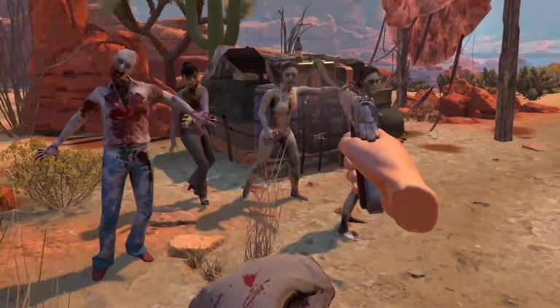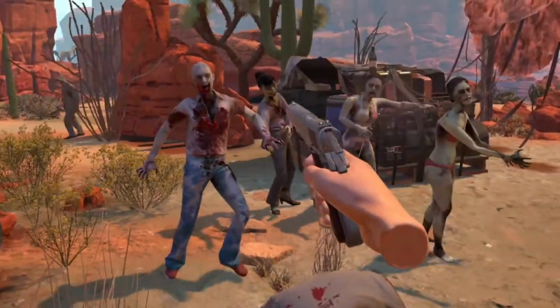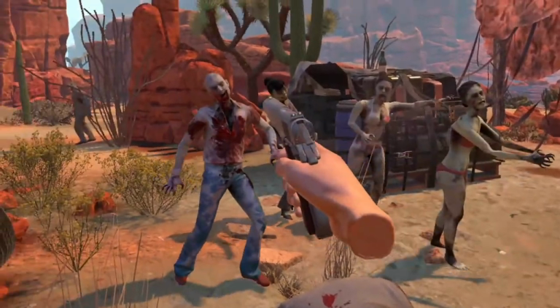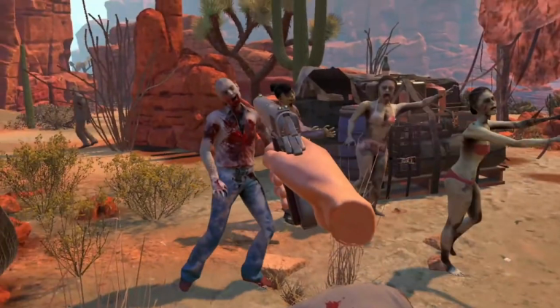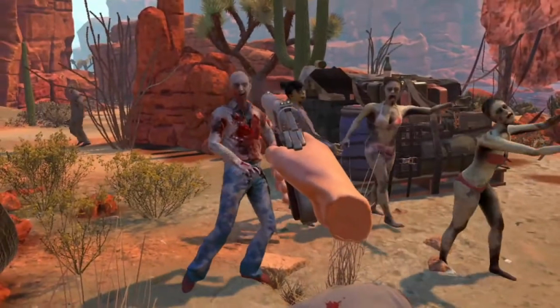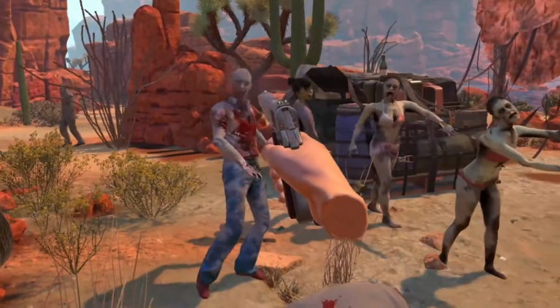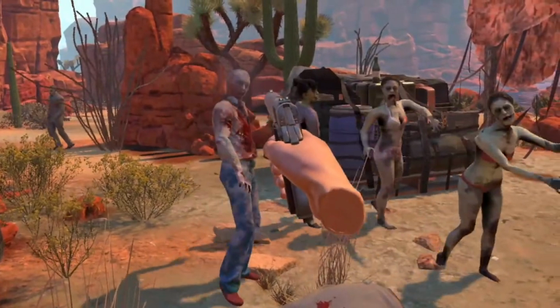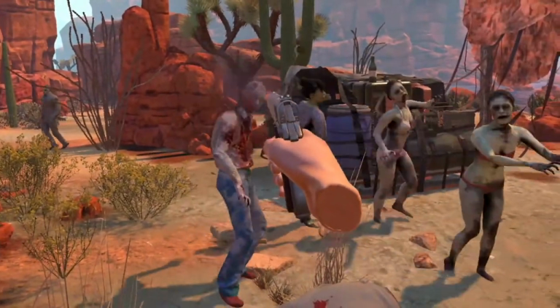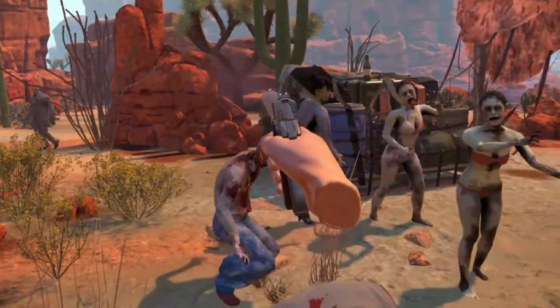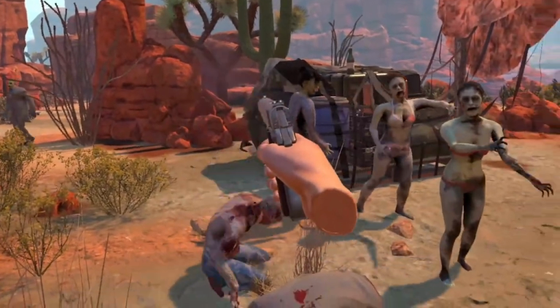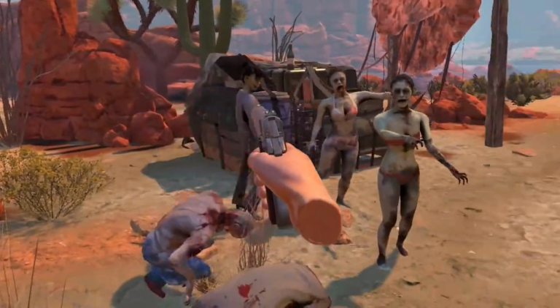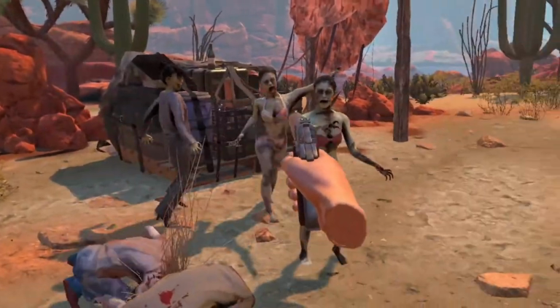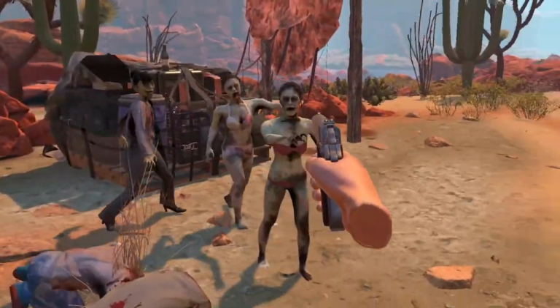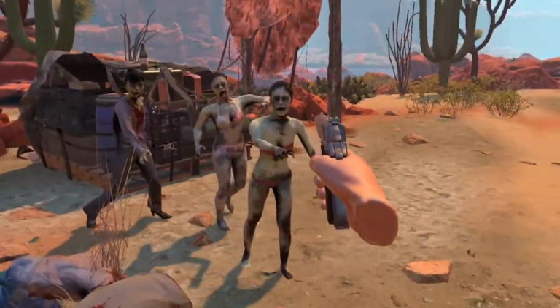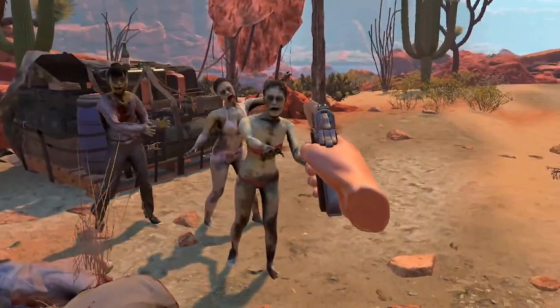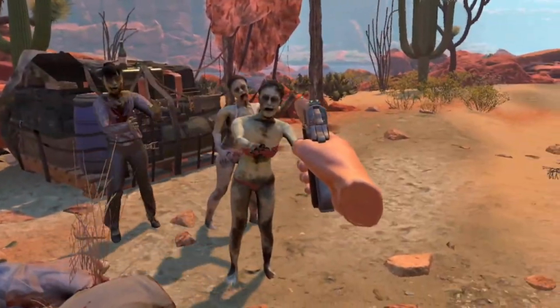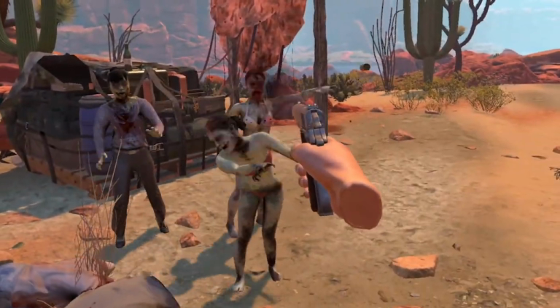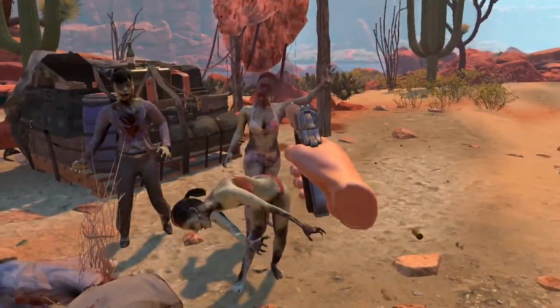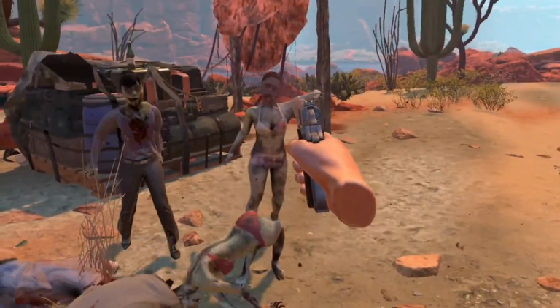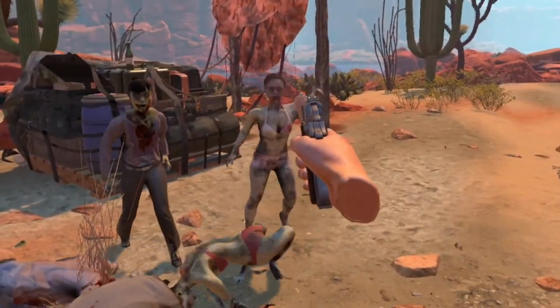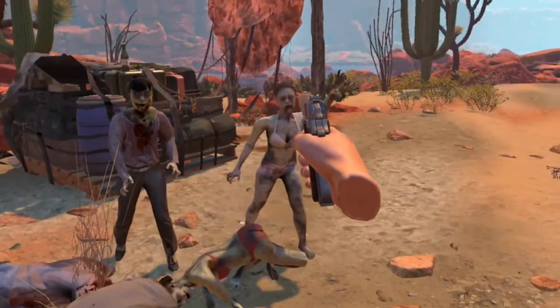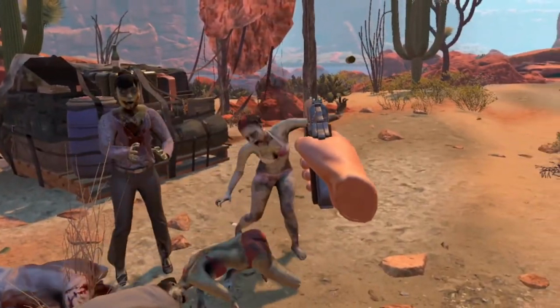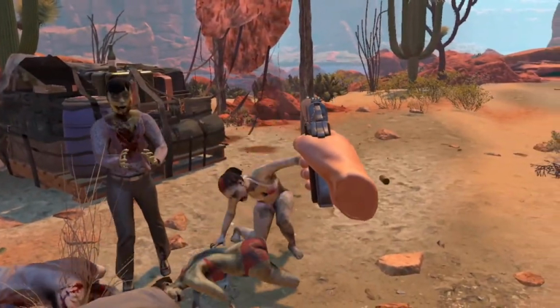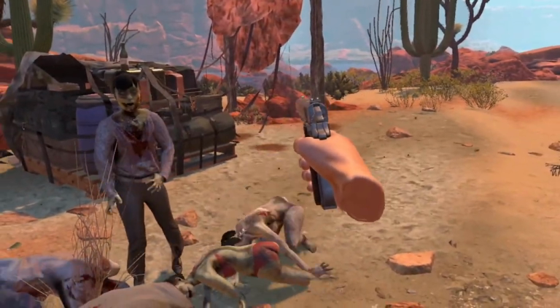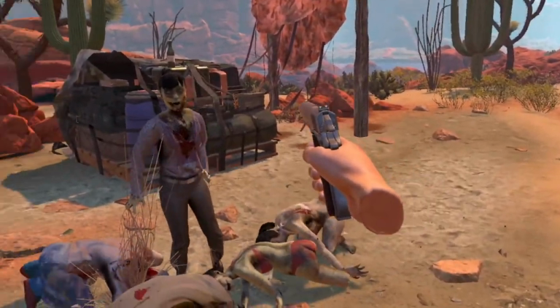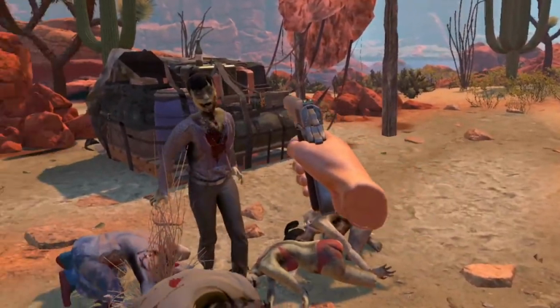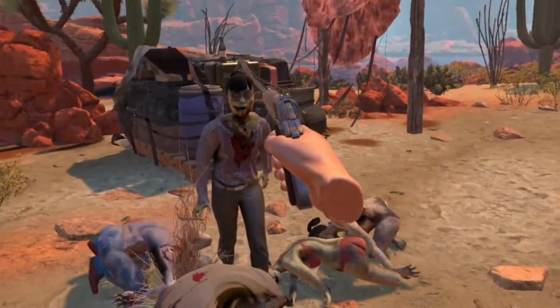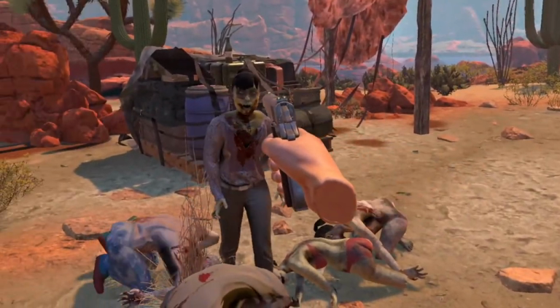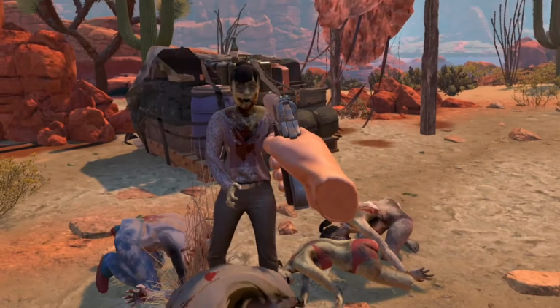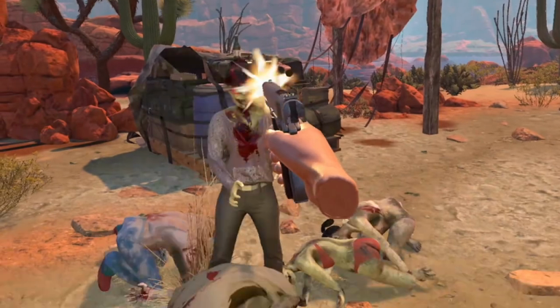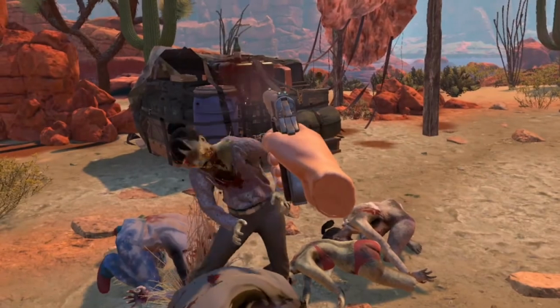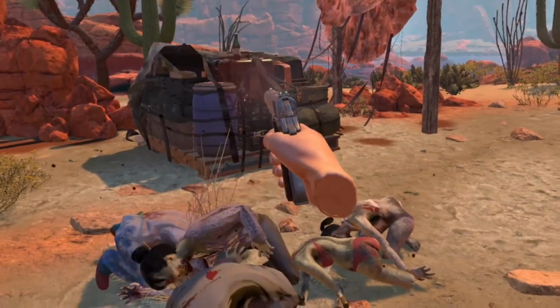Press the trigger button to fire your gun. Zombies will only go down with a headshot, so aim carefully.